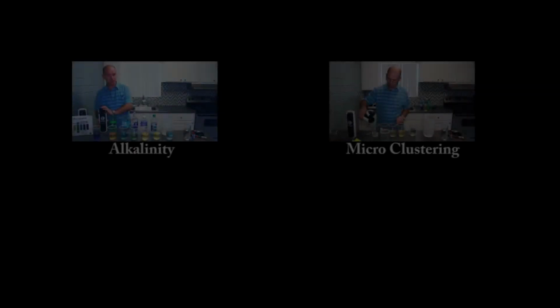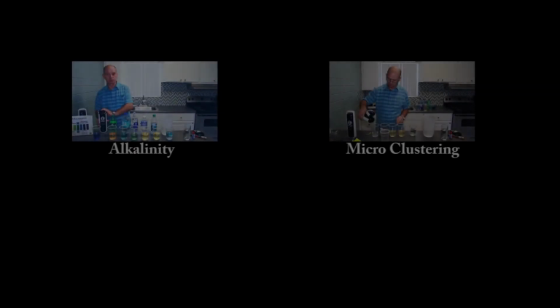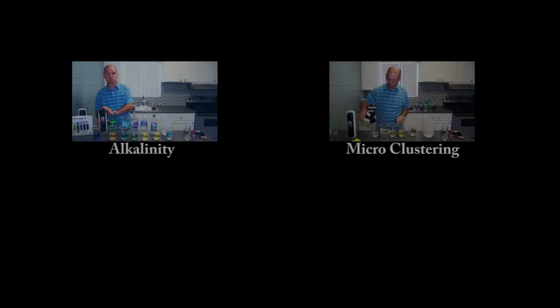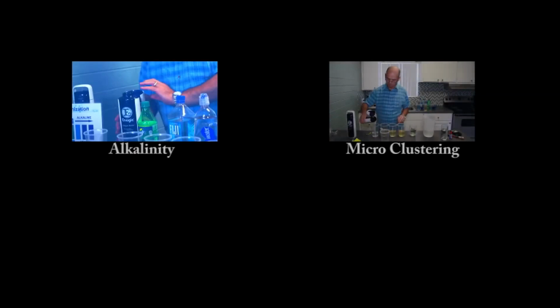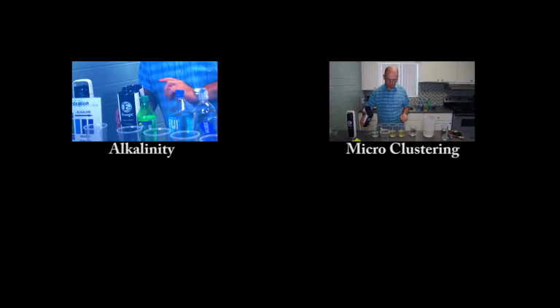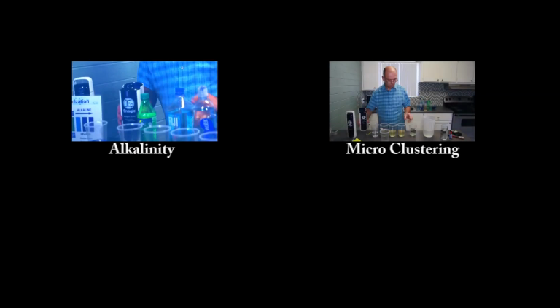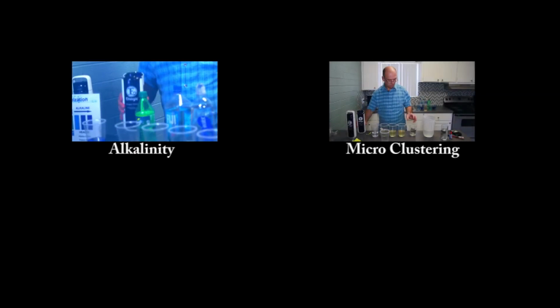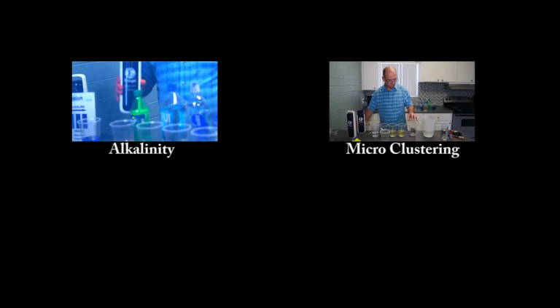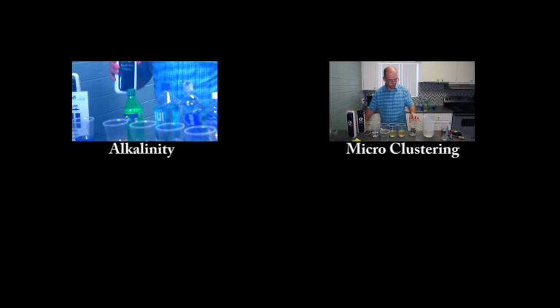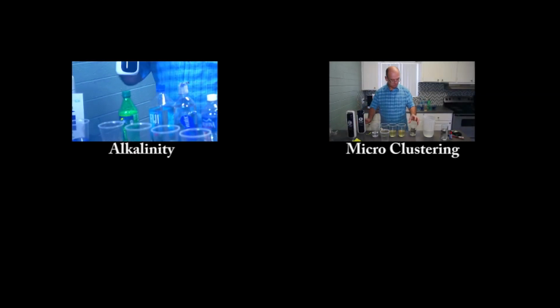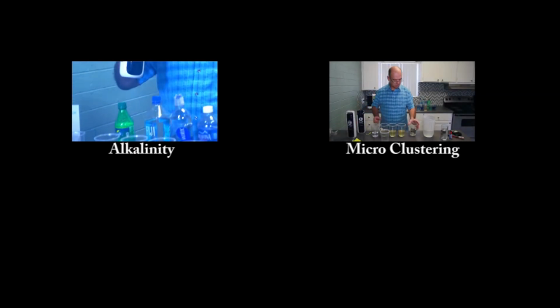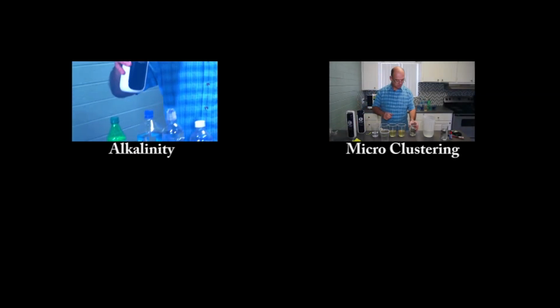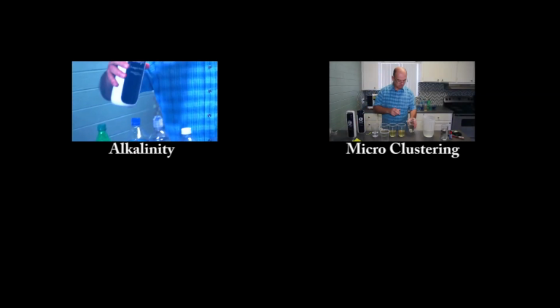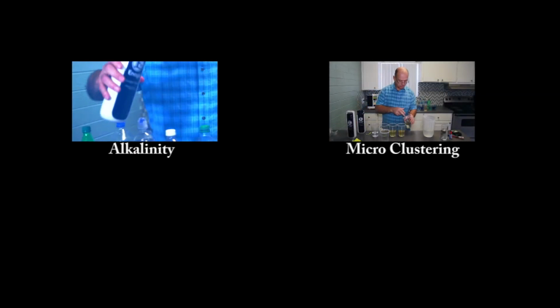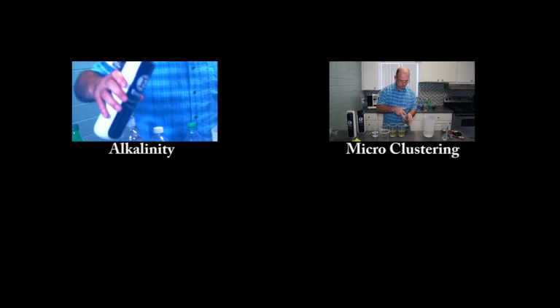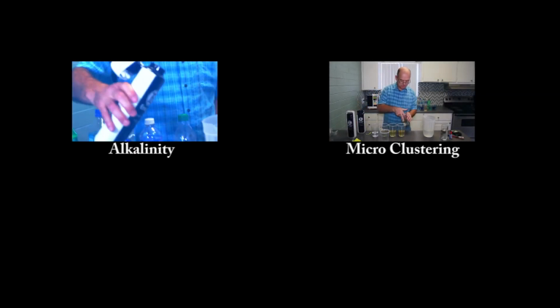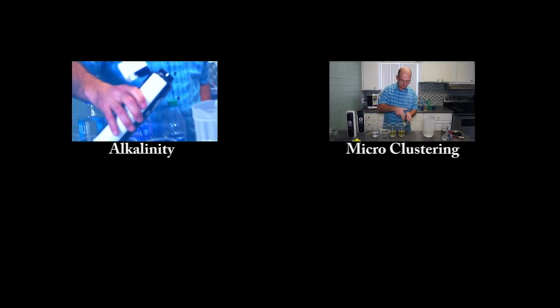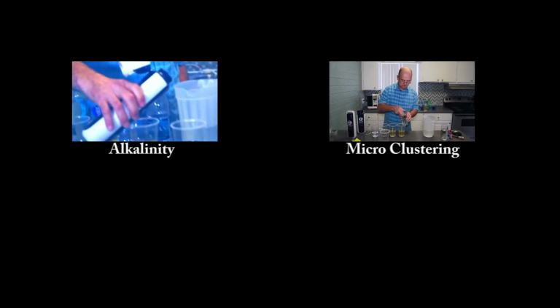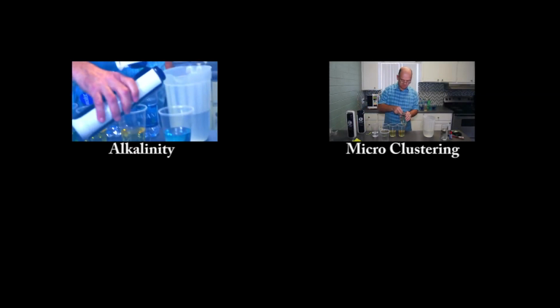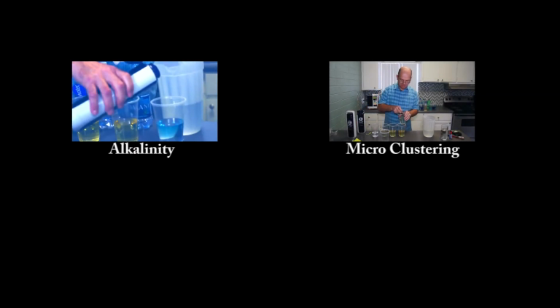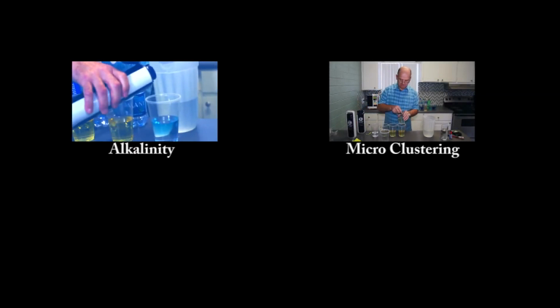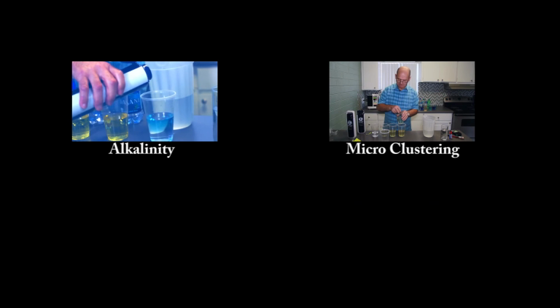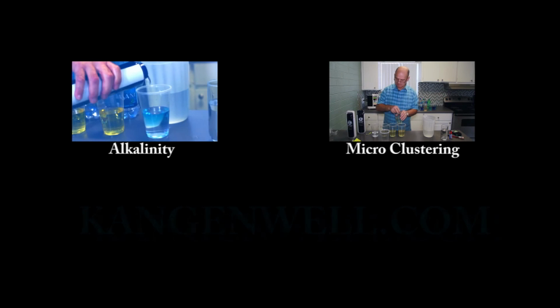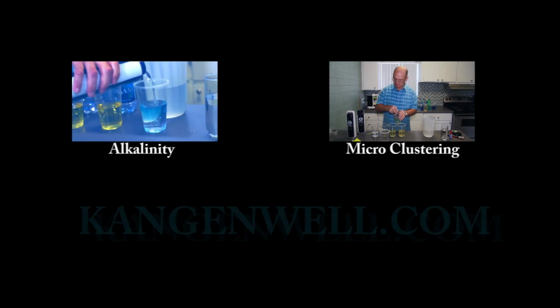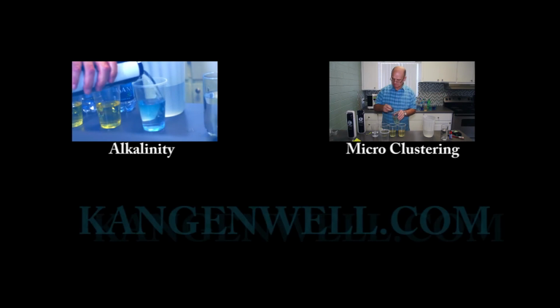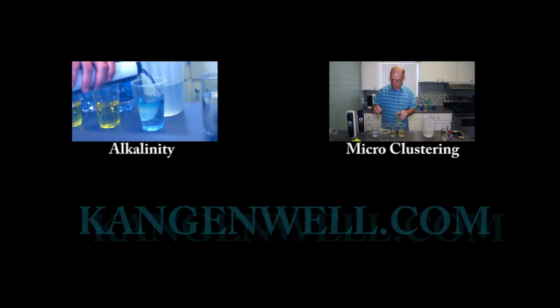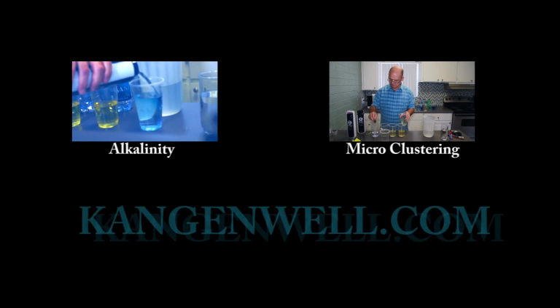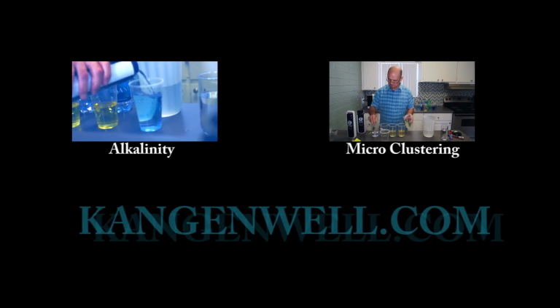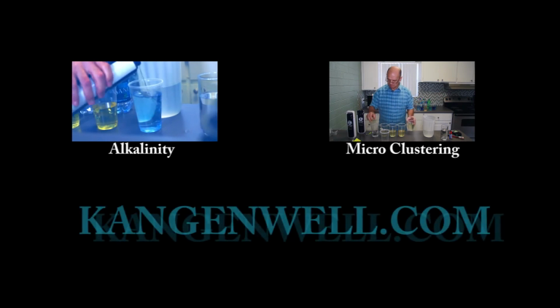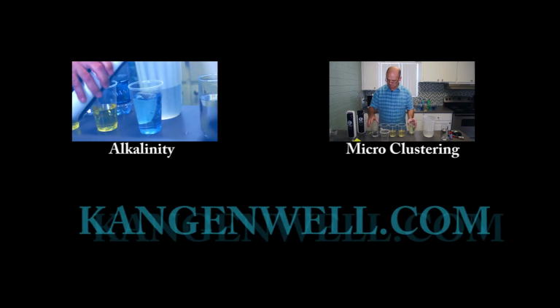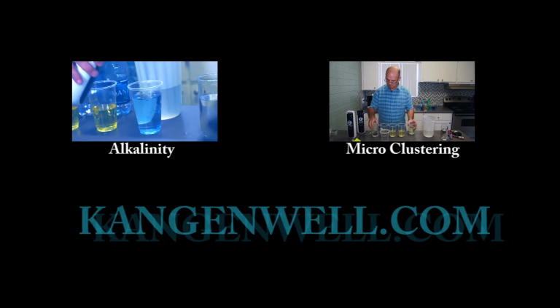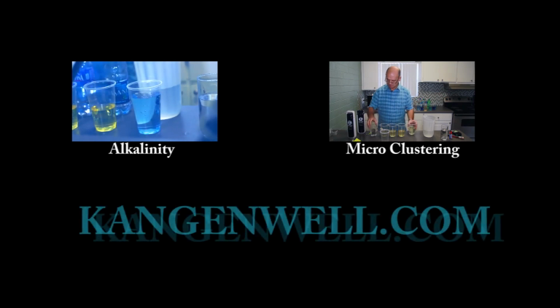Please click the links at the end of this video for further demonstrations.